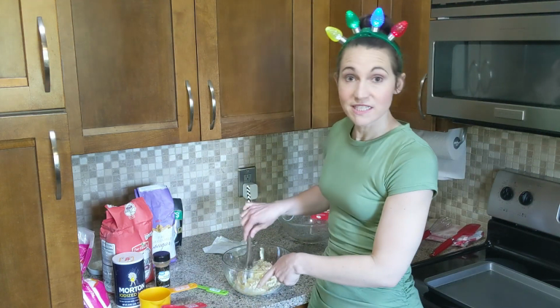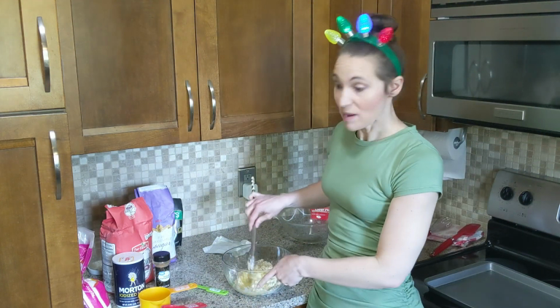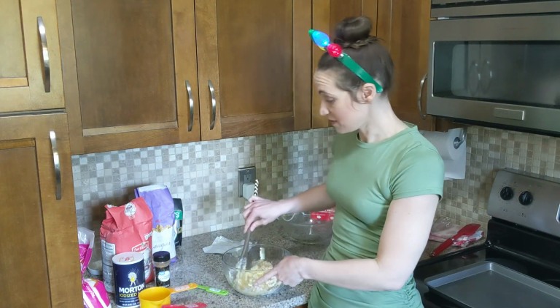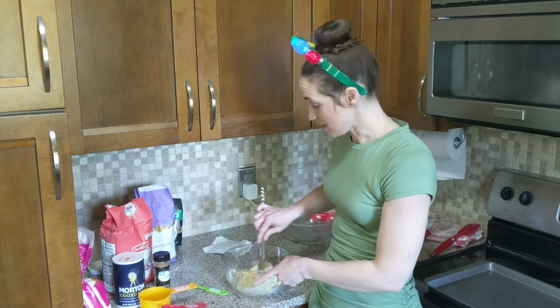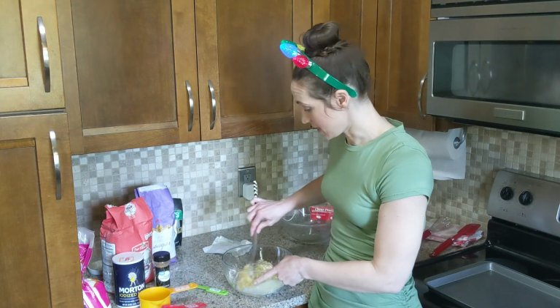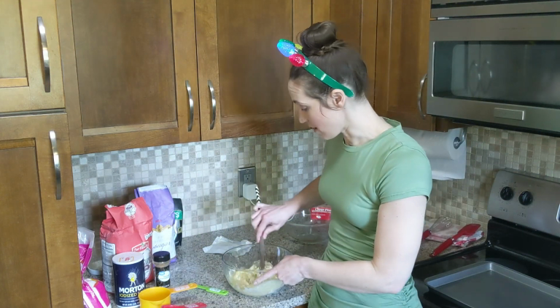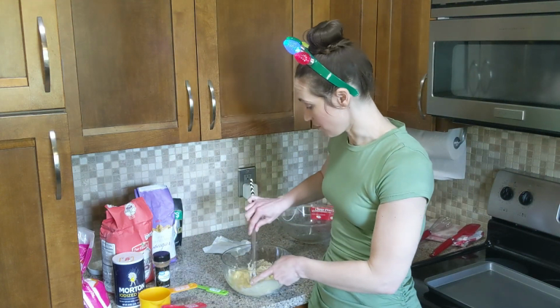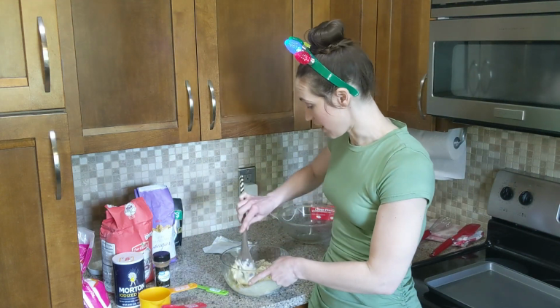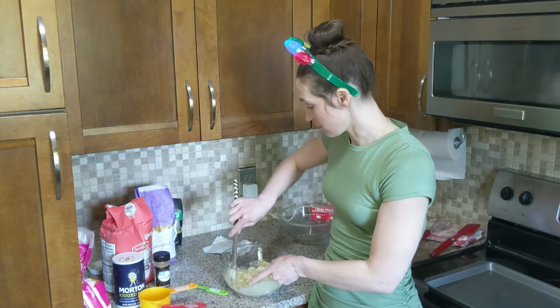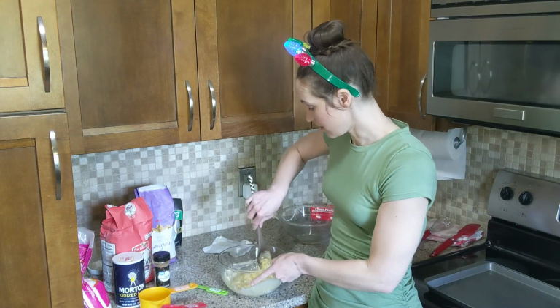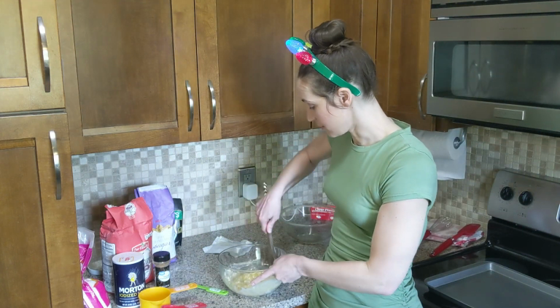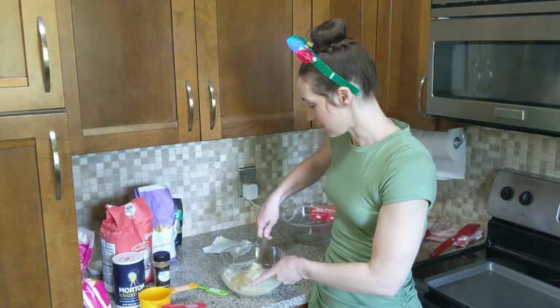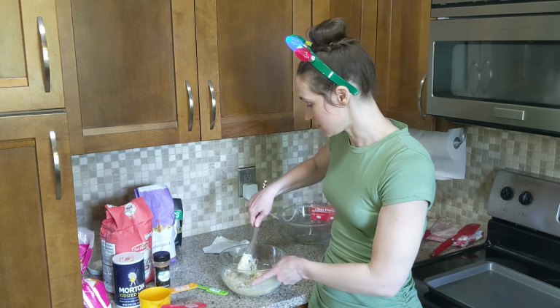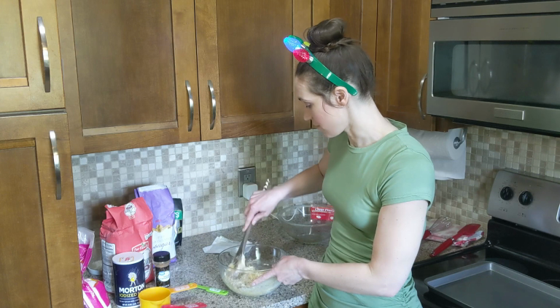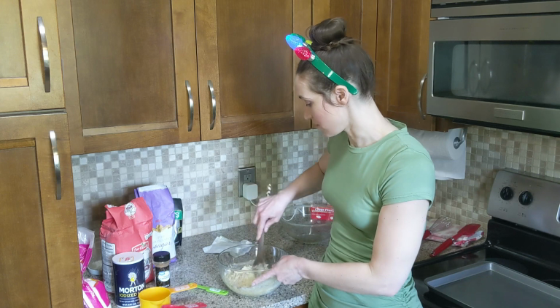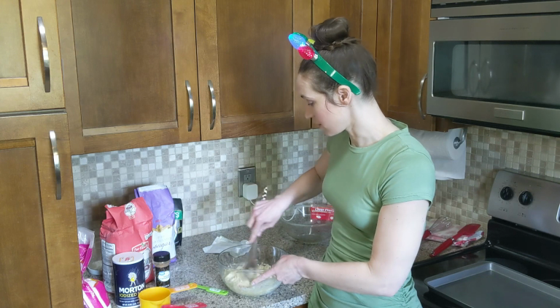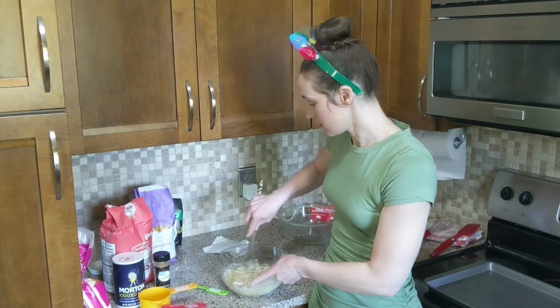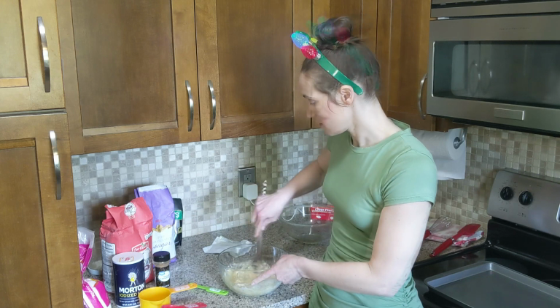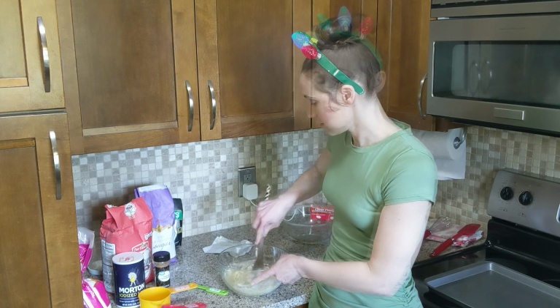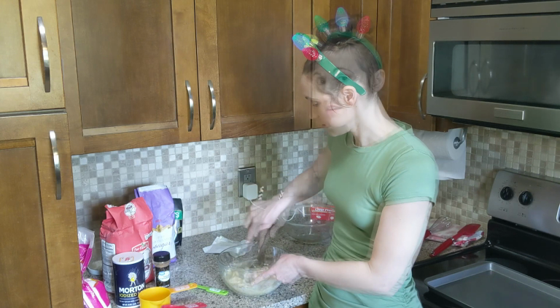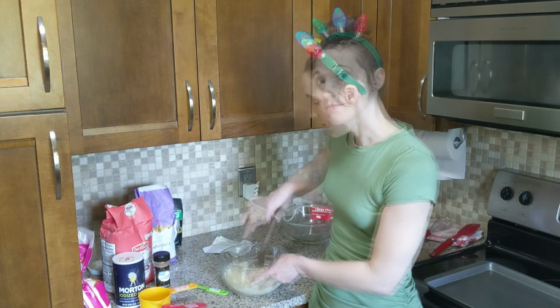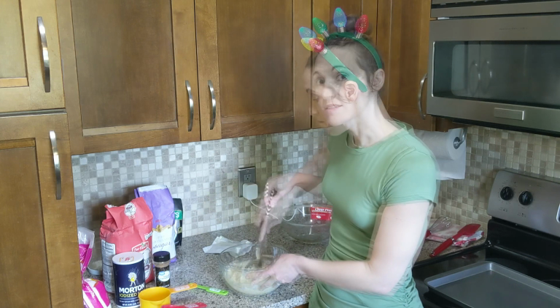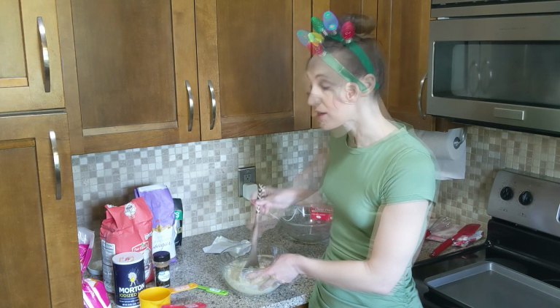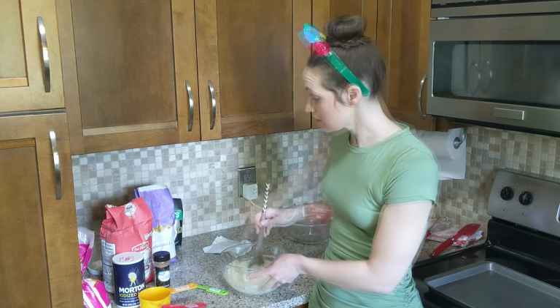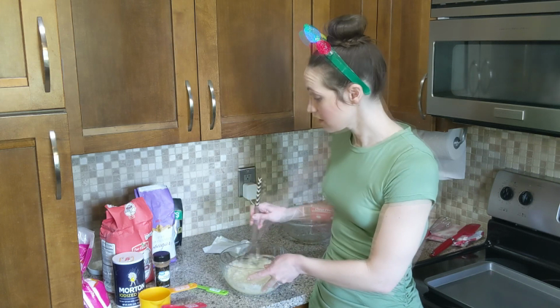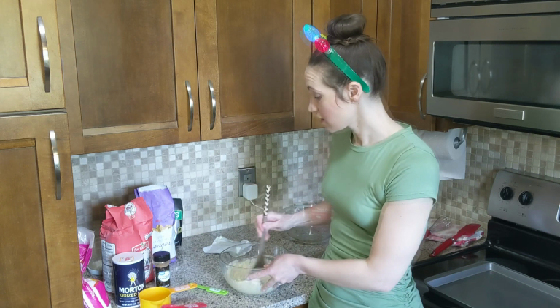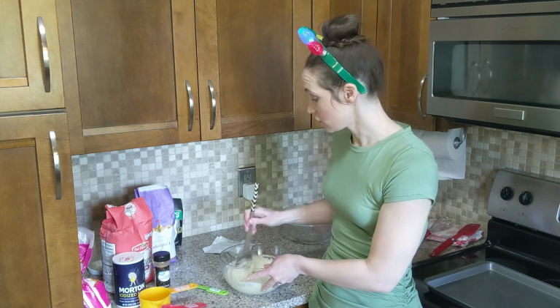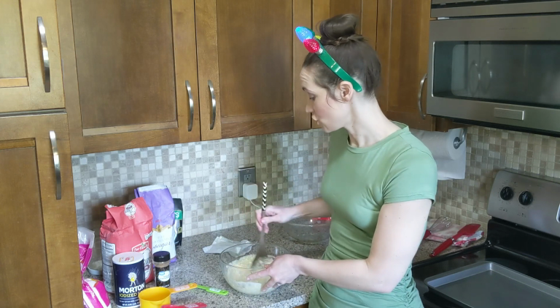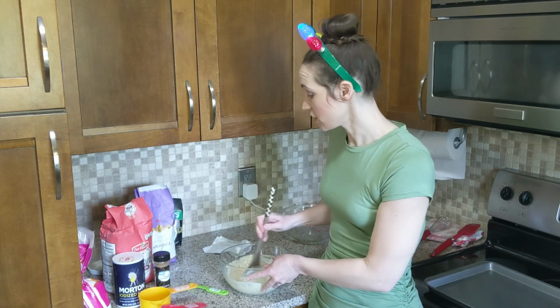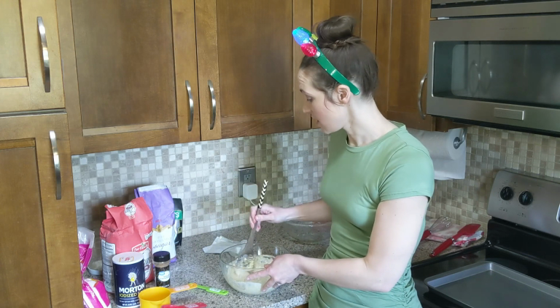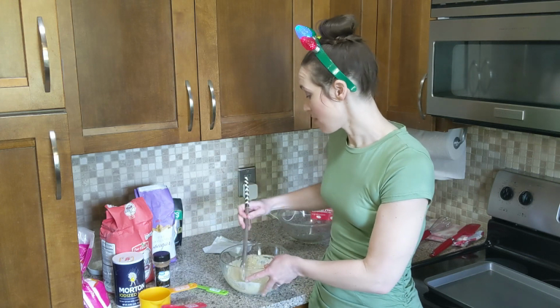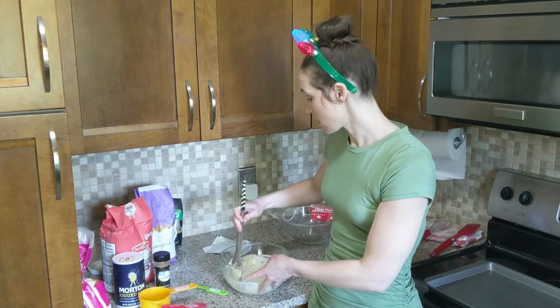I did pop this back in the microwave a little bit to soften the butter. Nothing smells better than sugar and butter.